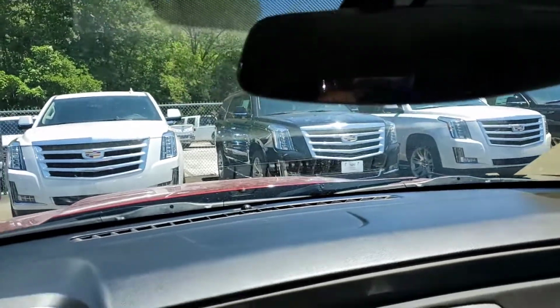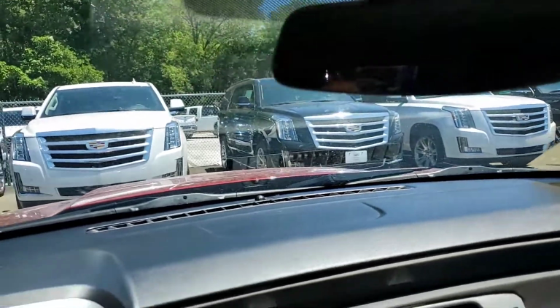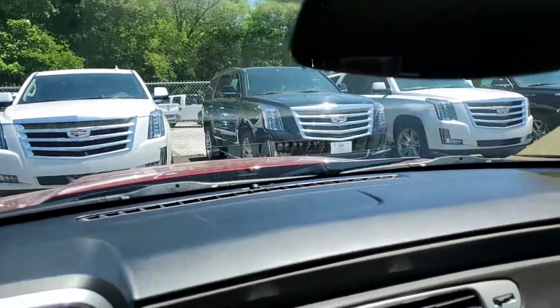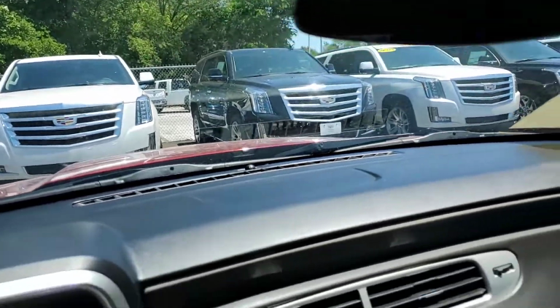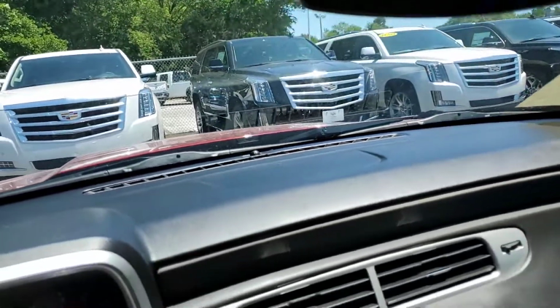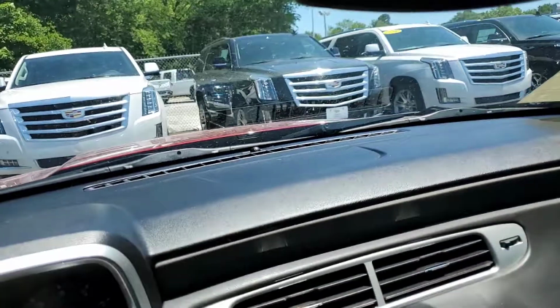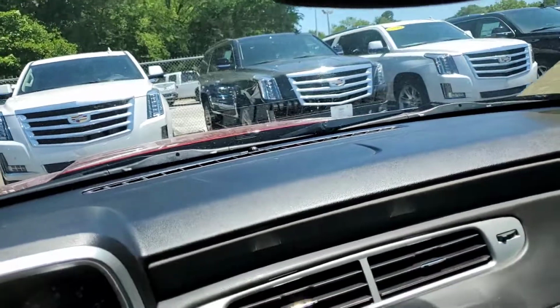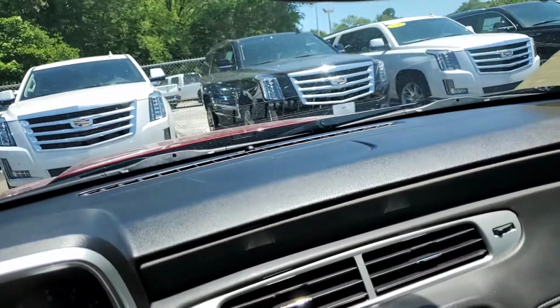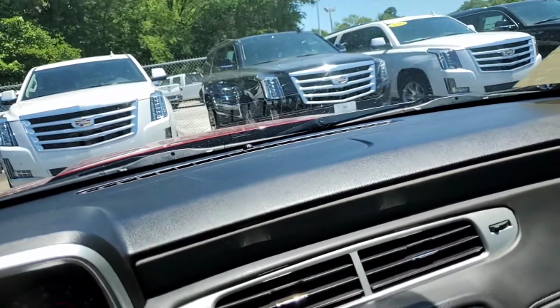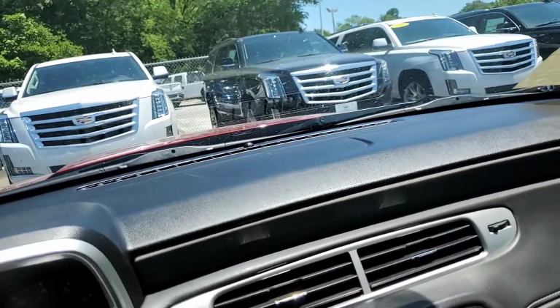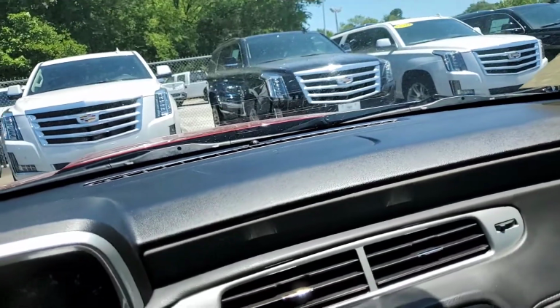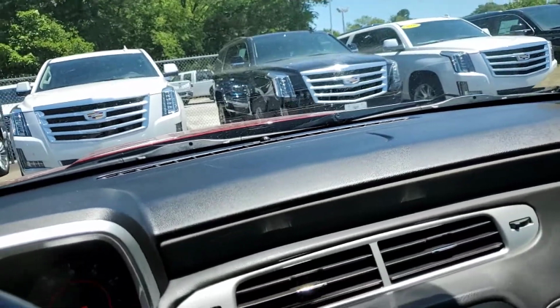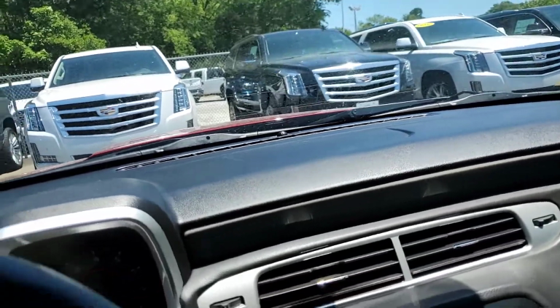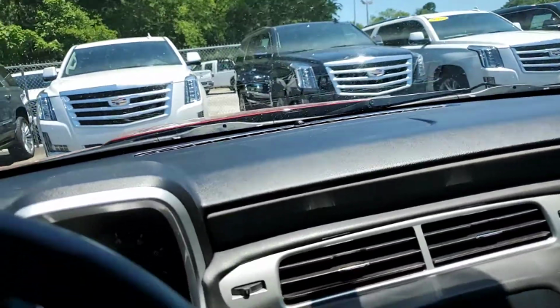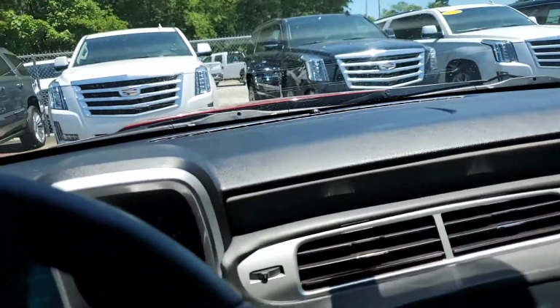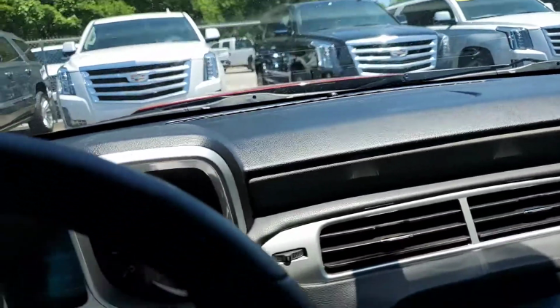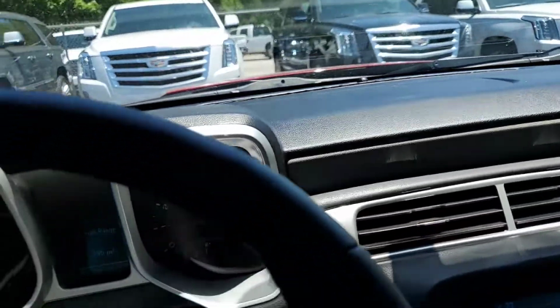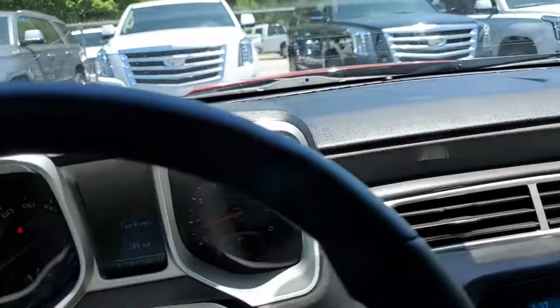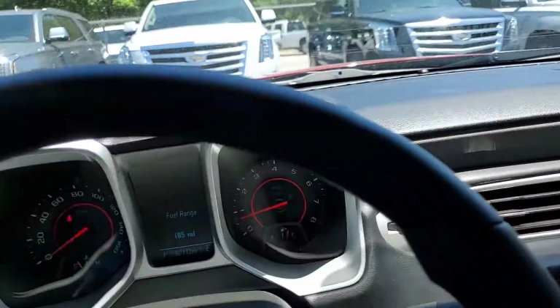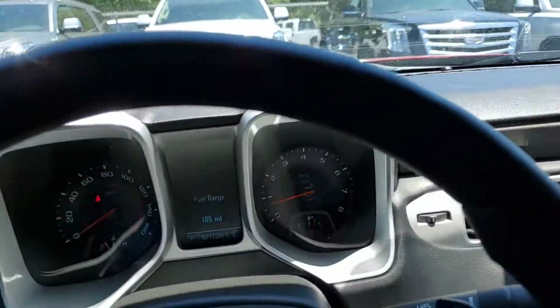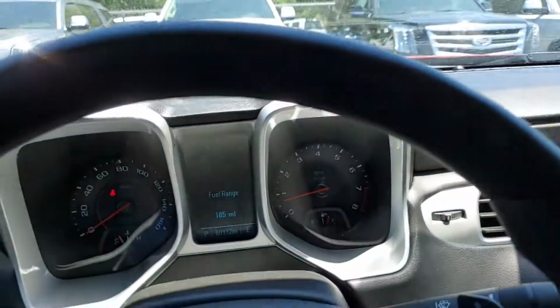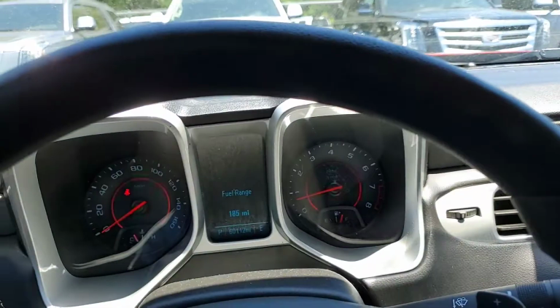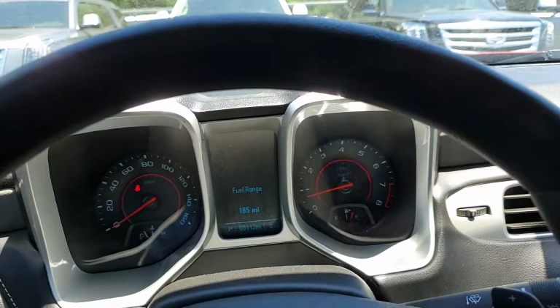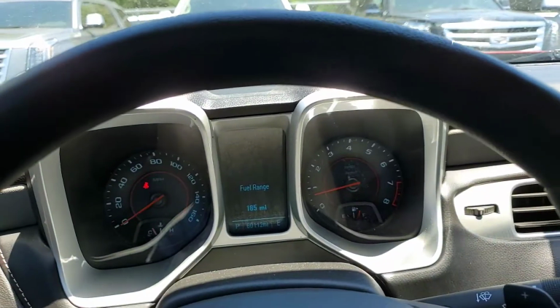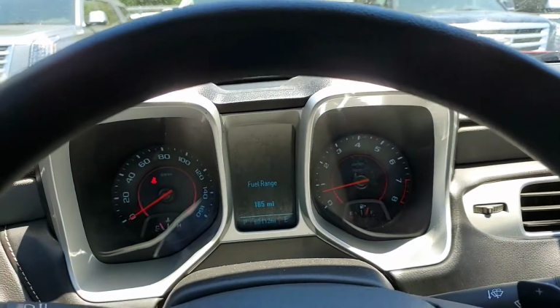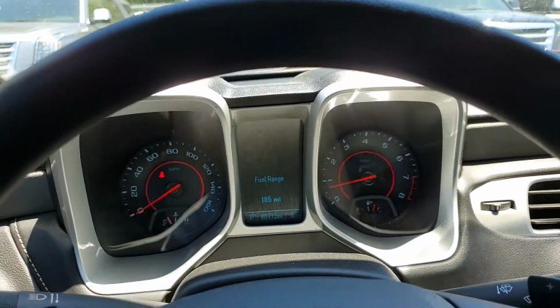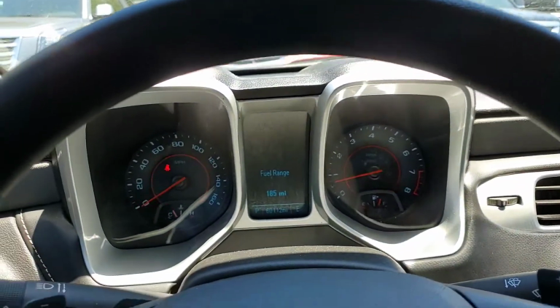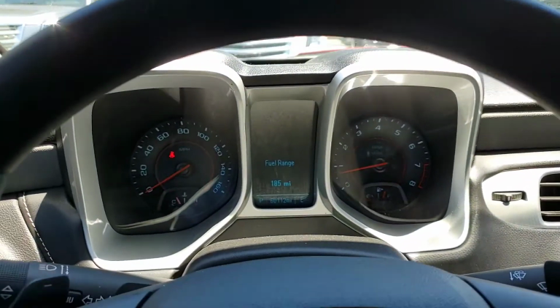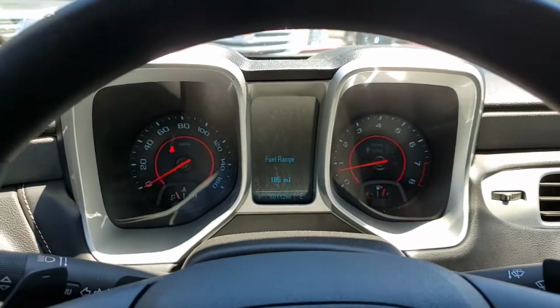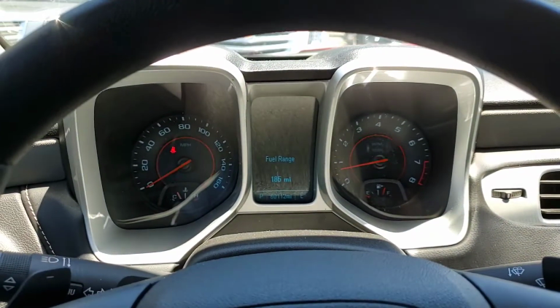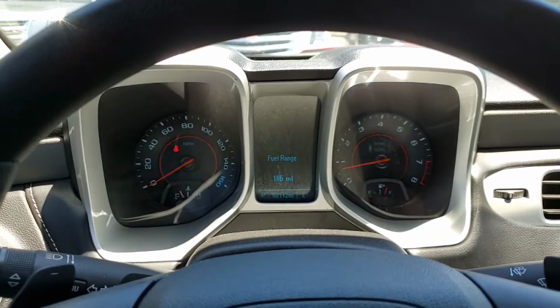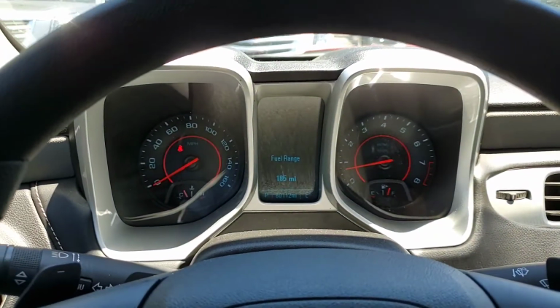Again, if you have any questions, my name is Nars with Wagner Cadillac out here in Tyler, Texas. Thank you.